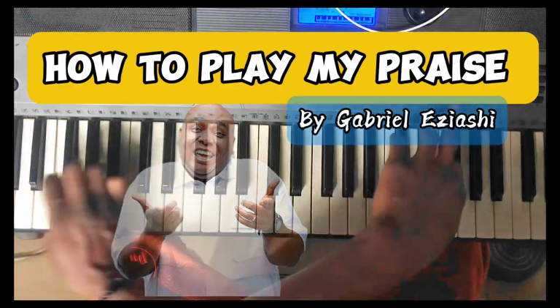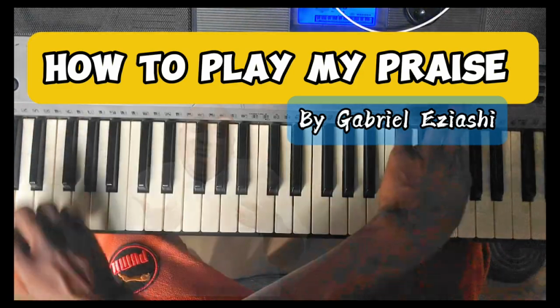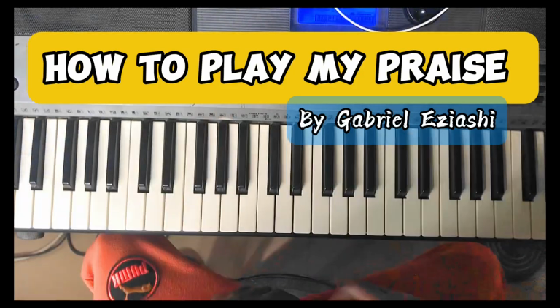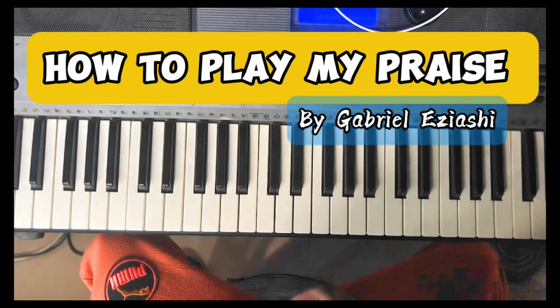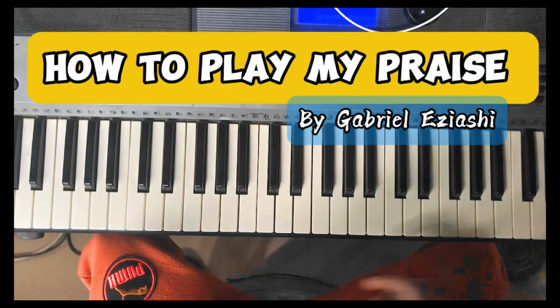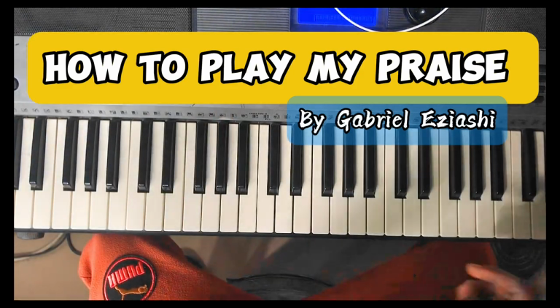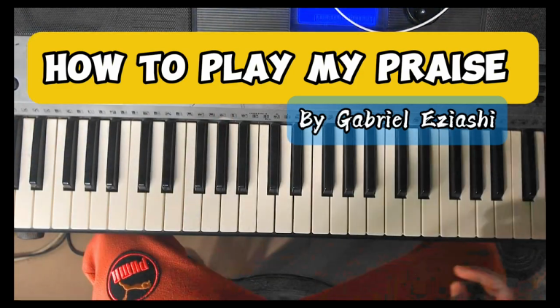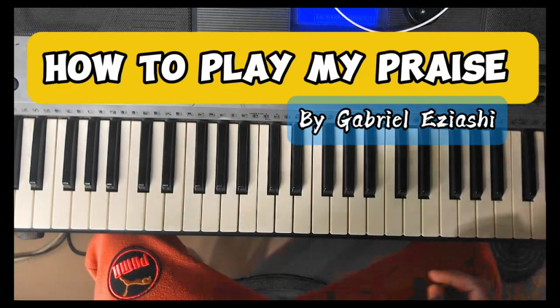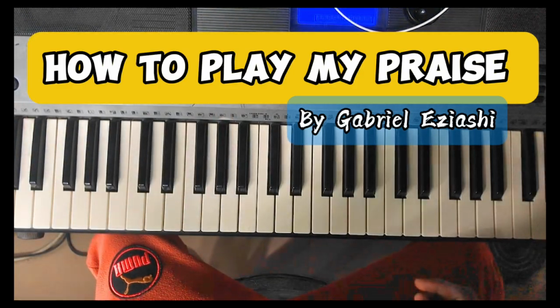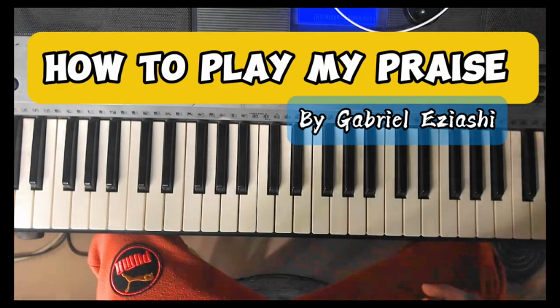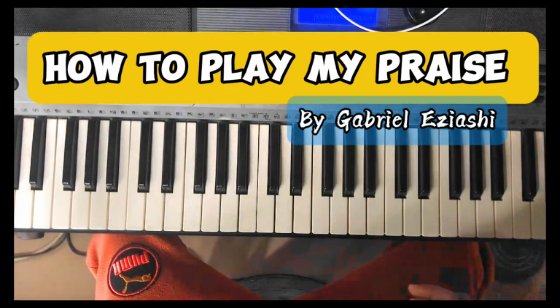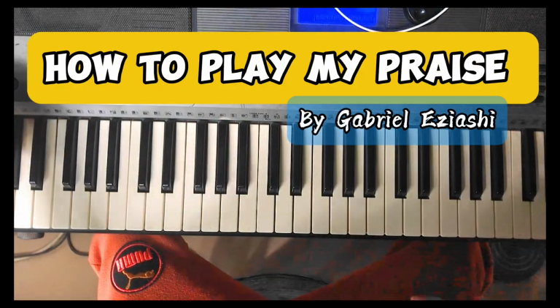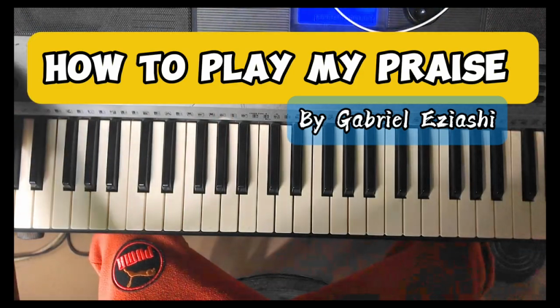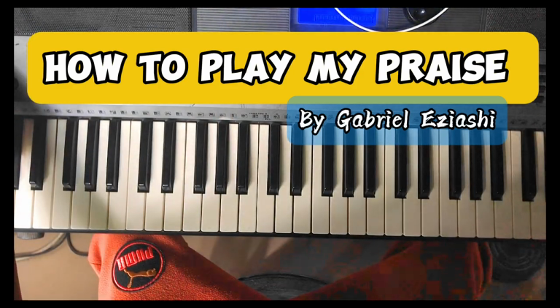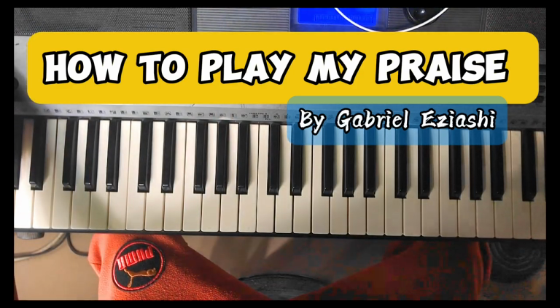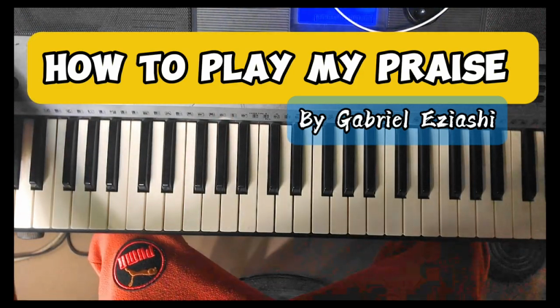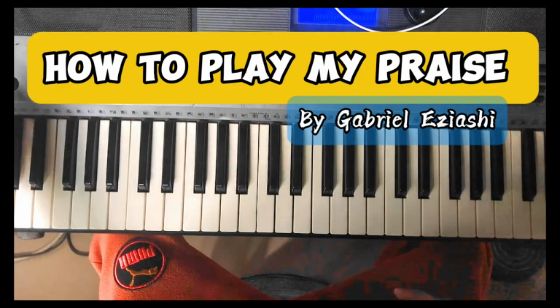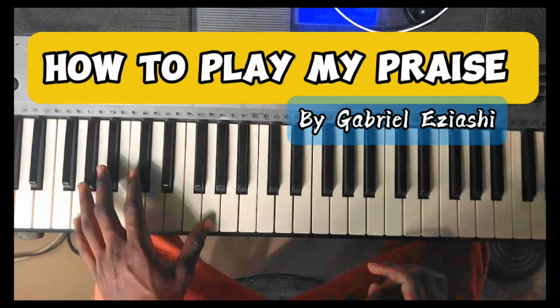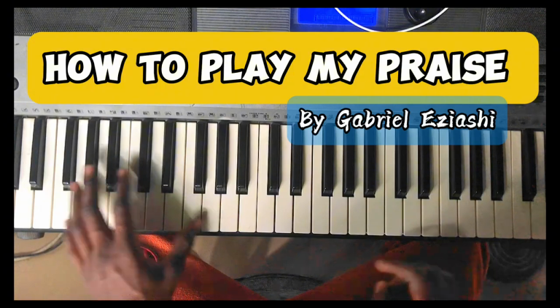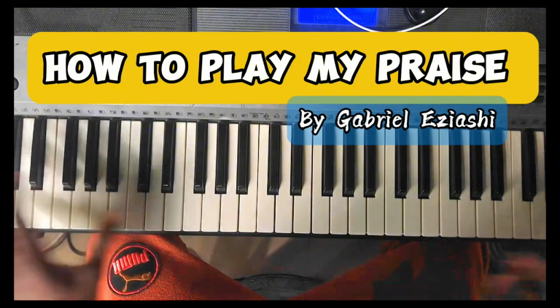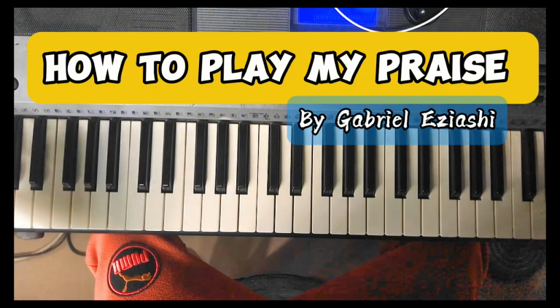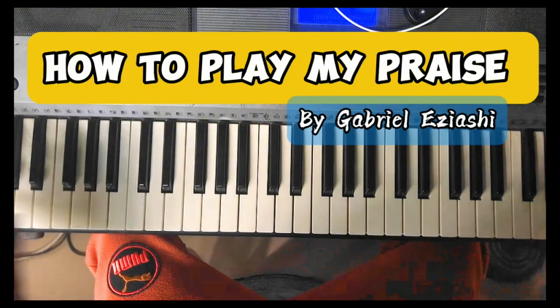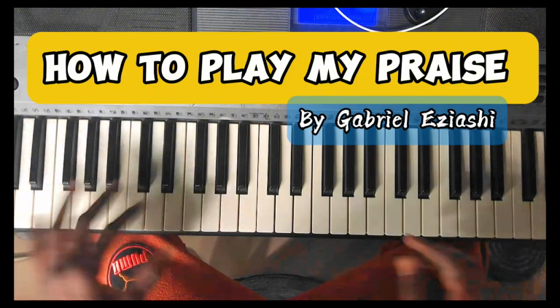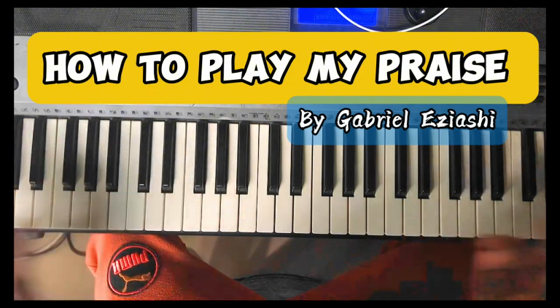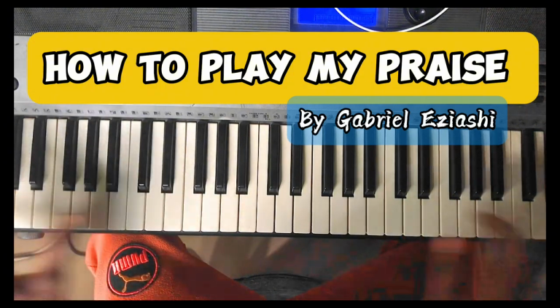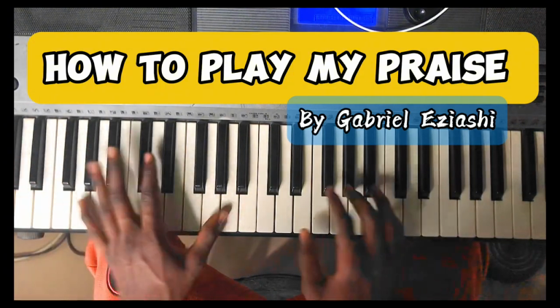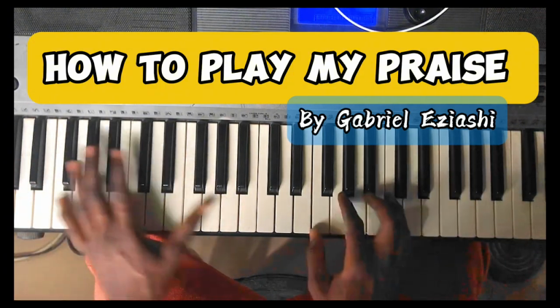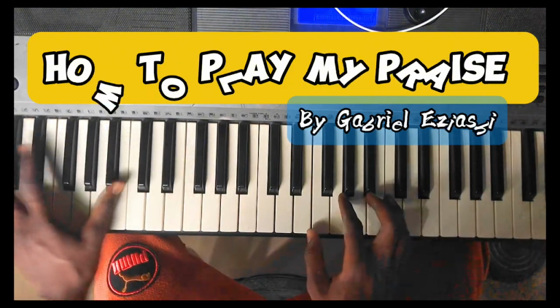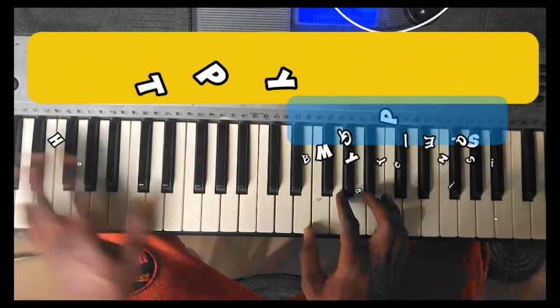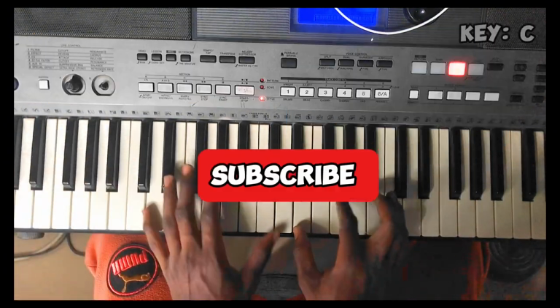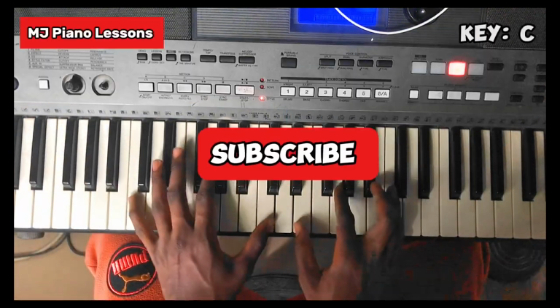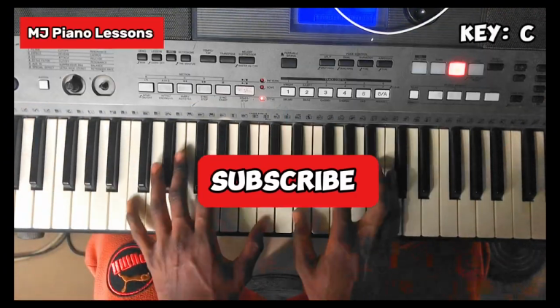Today I want to show you how to play 'My Praise' by Gabriel Yashaya on the key of C.